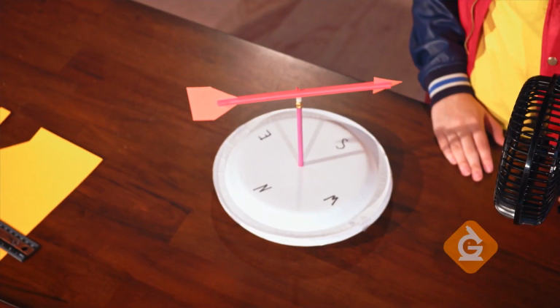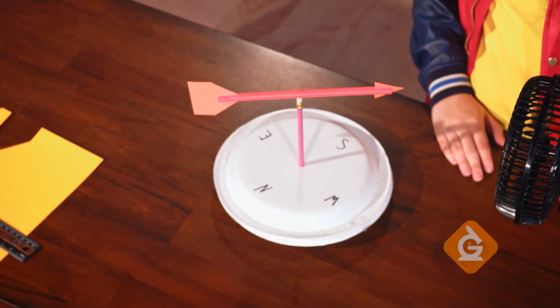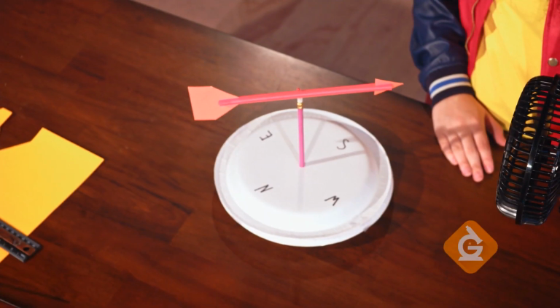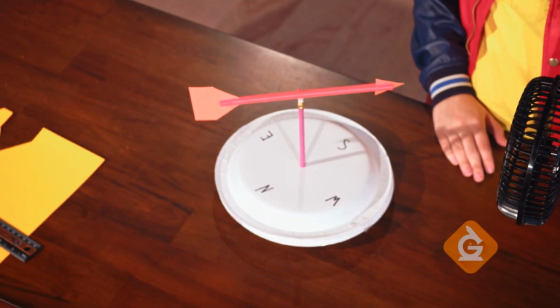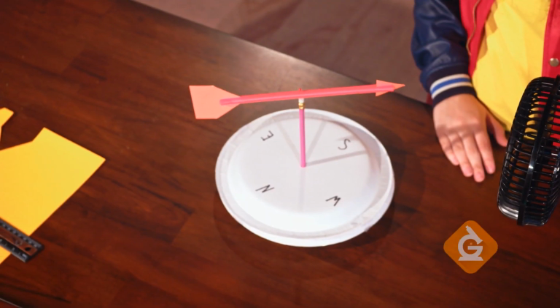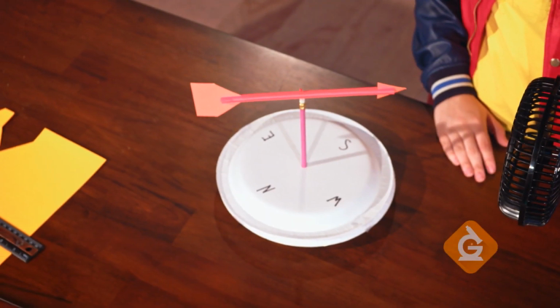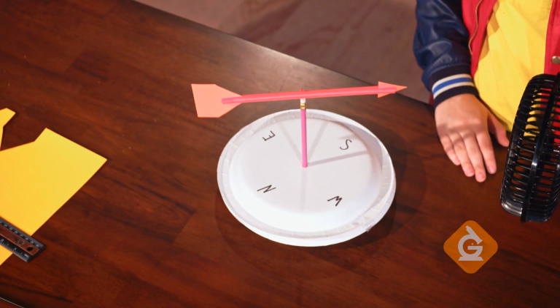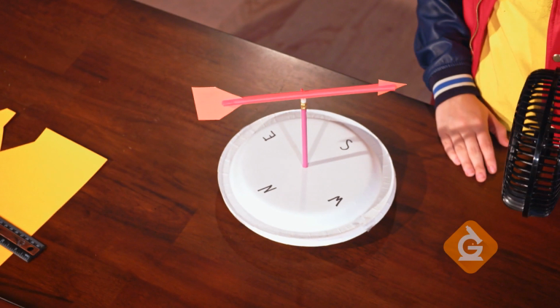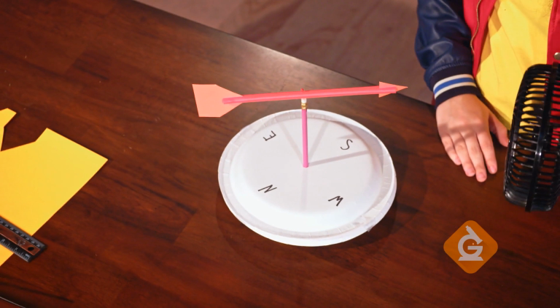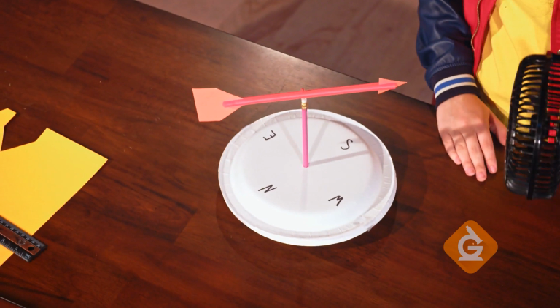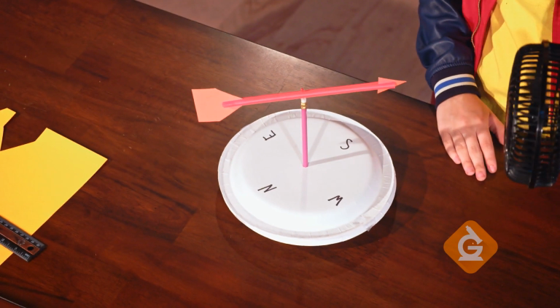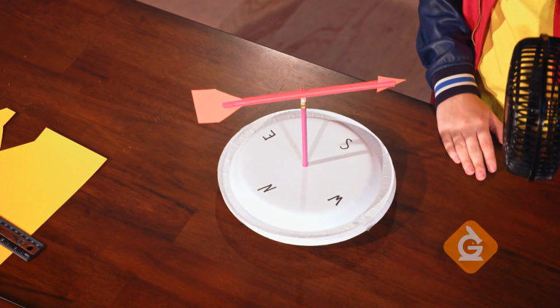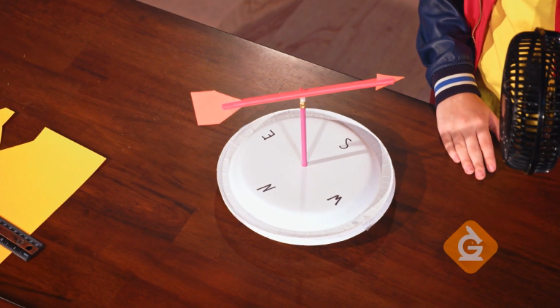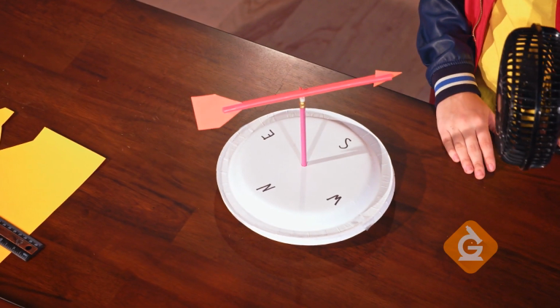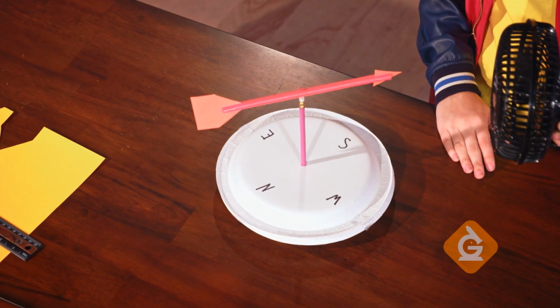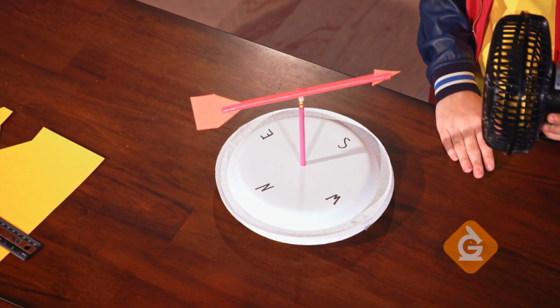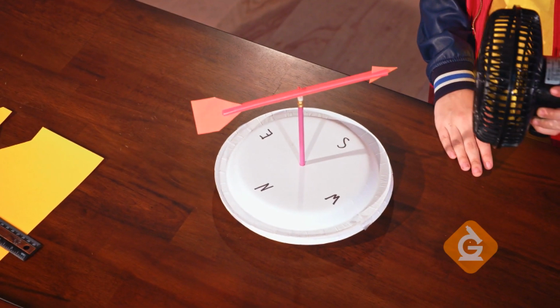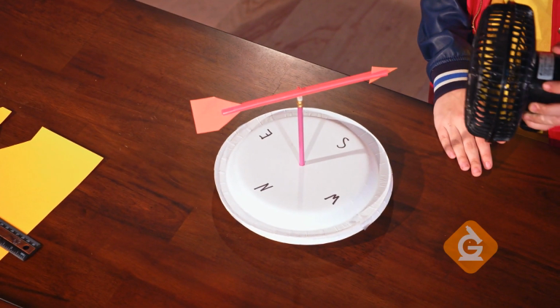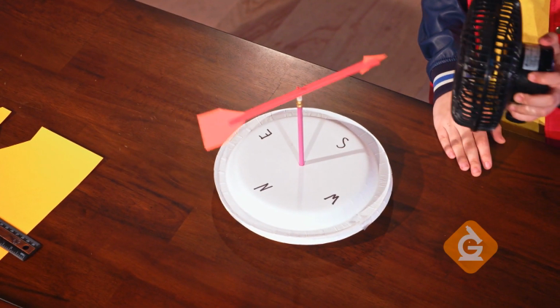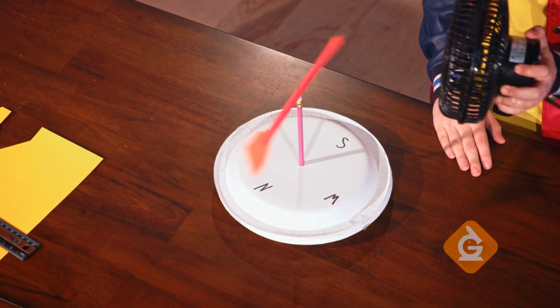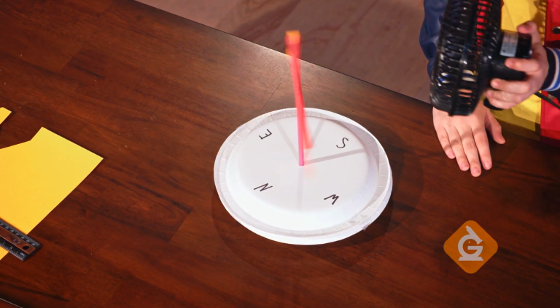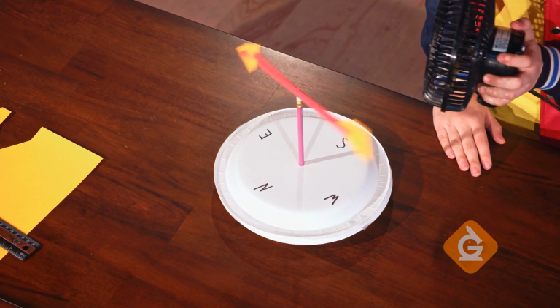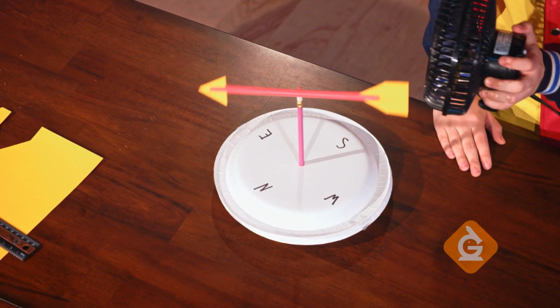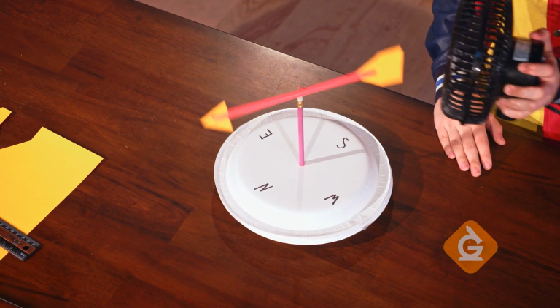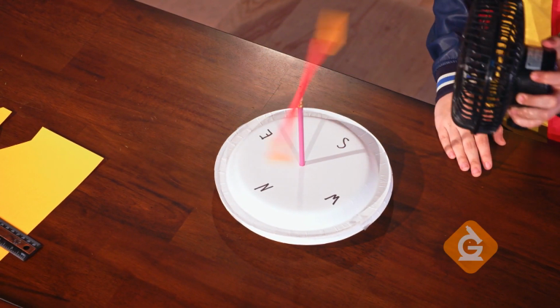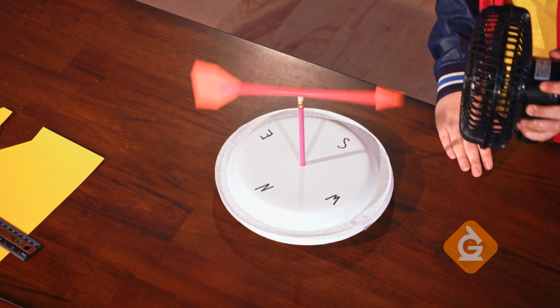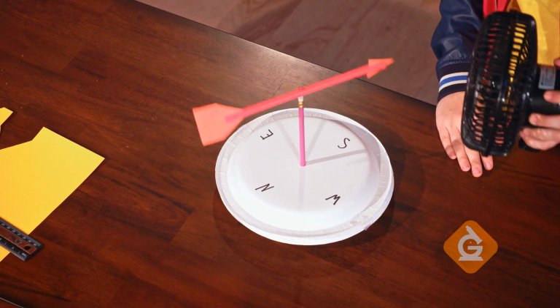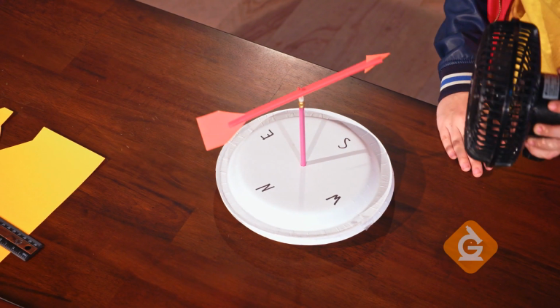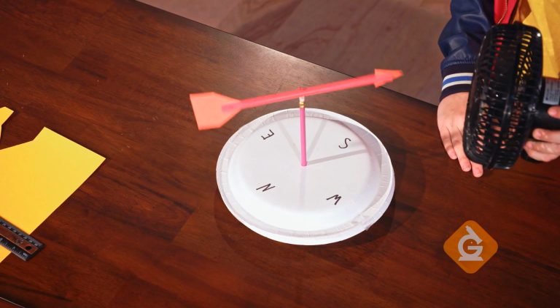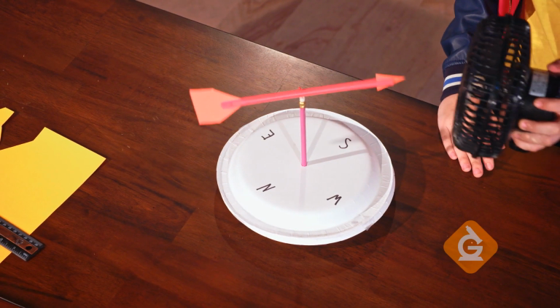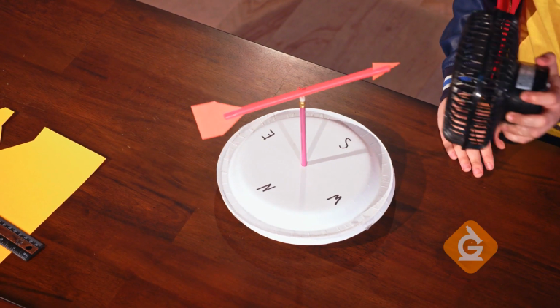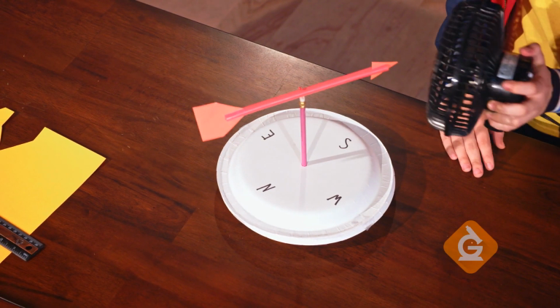Today, we're going to make our very own wind vane so you can collect weather data in your own backyard.